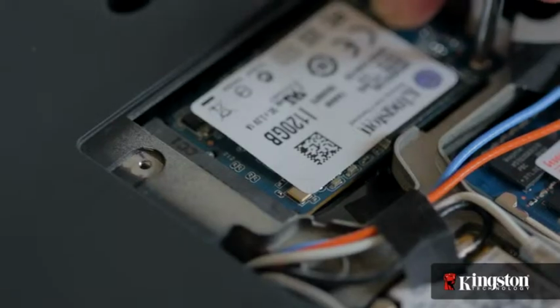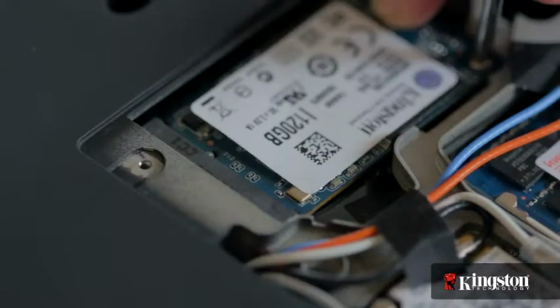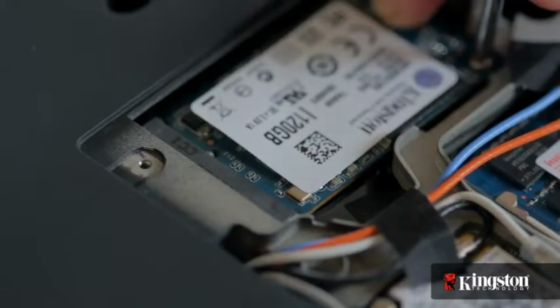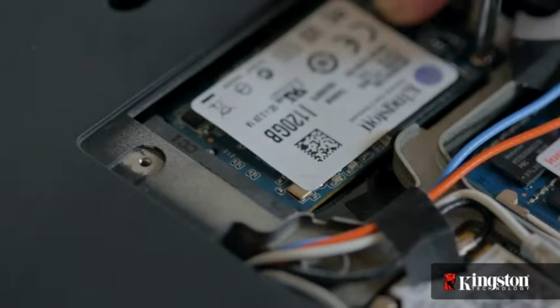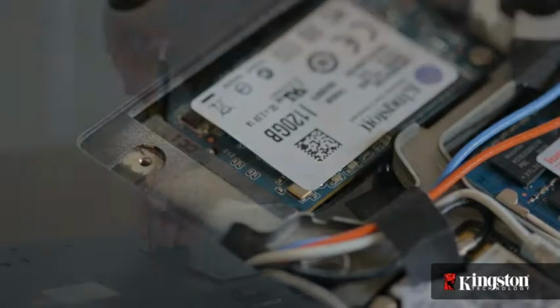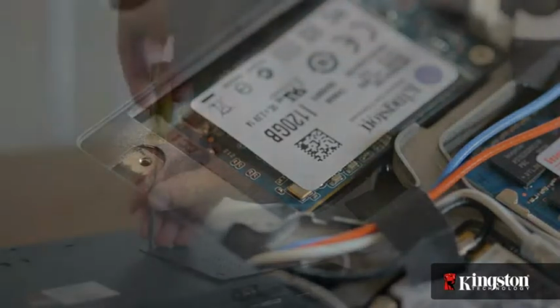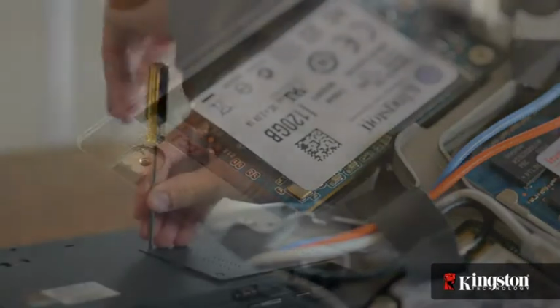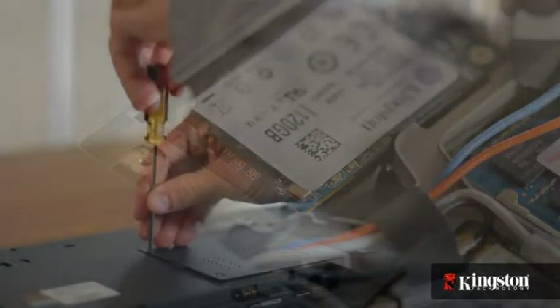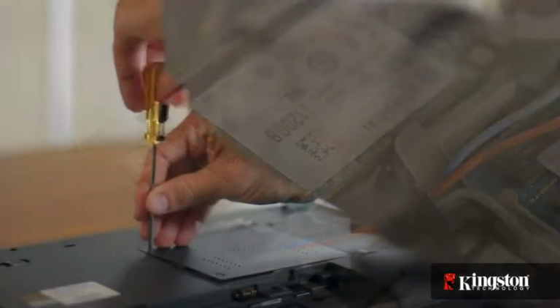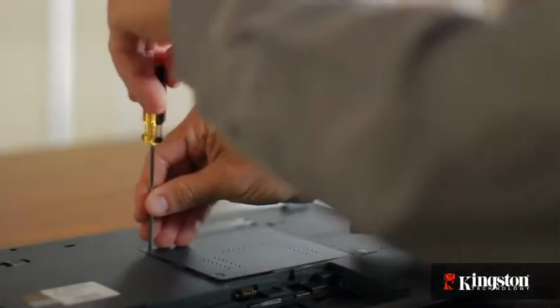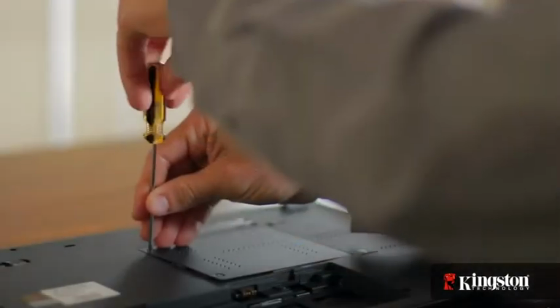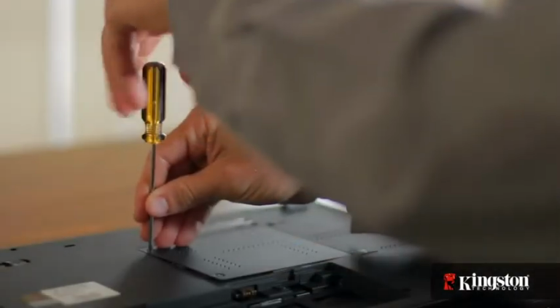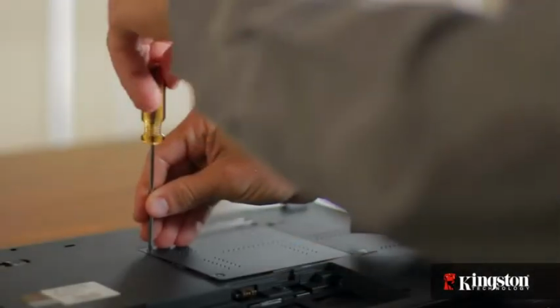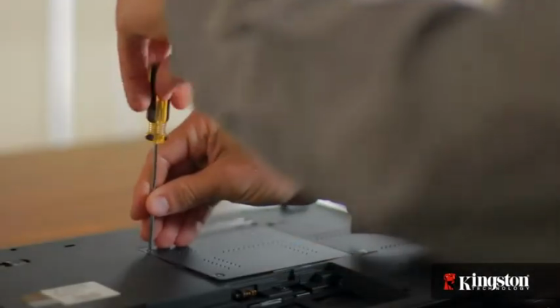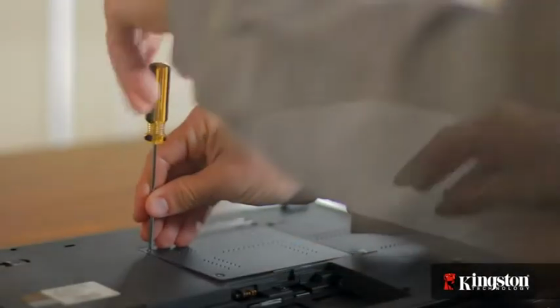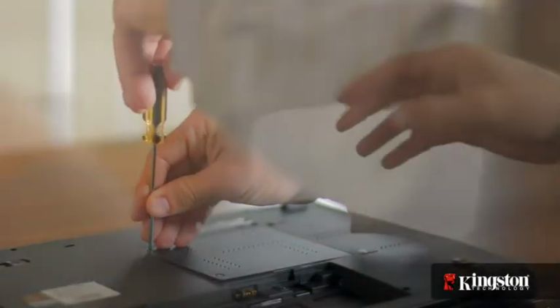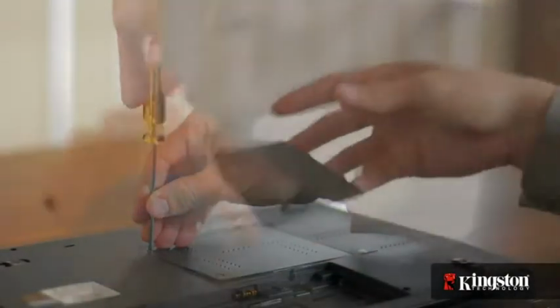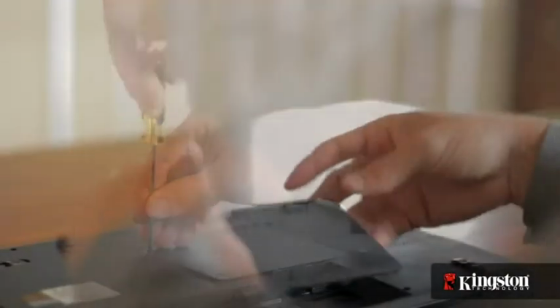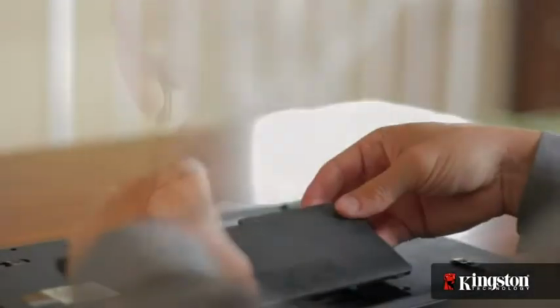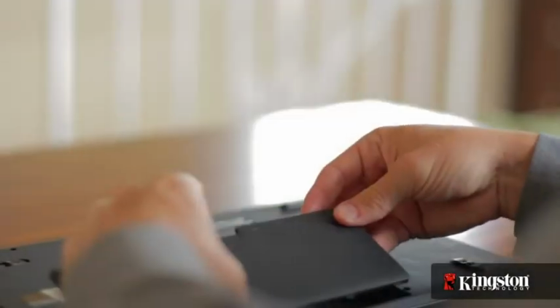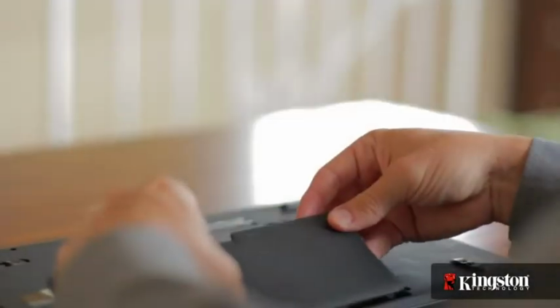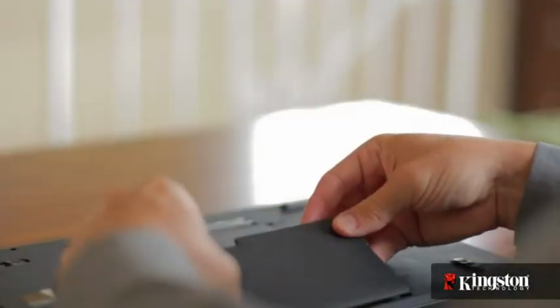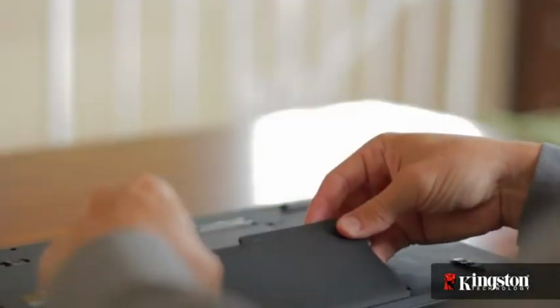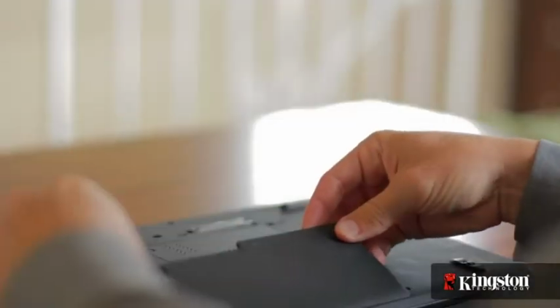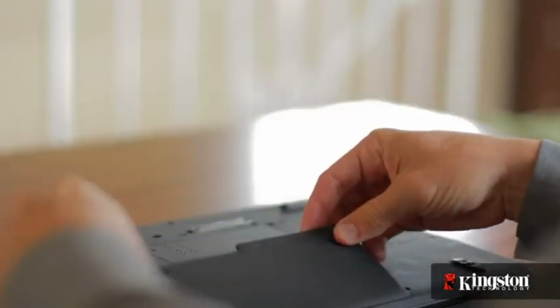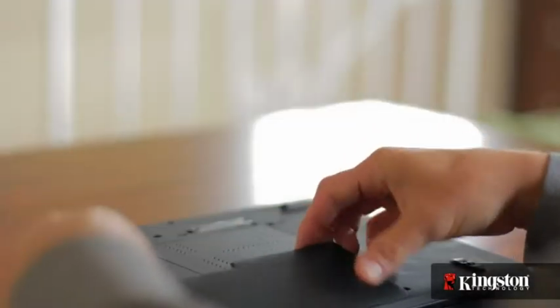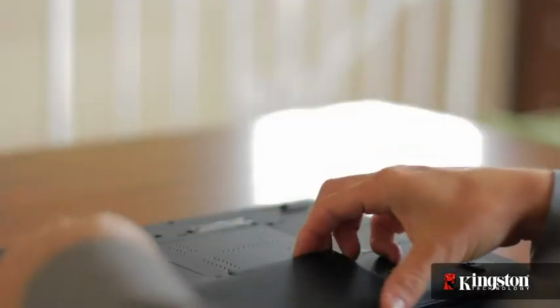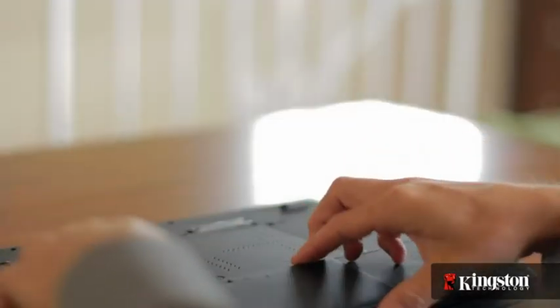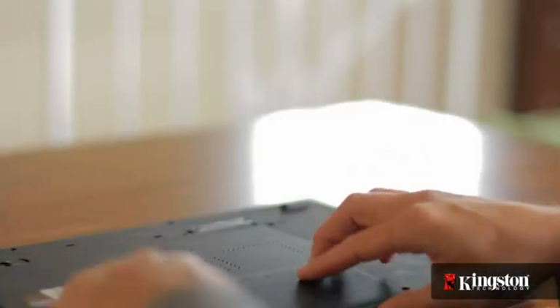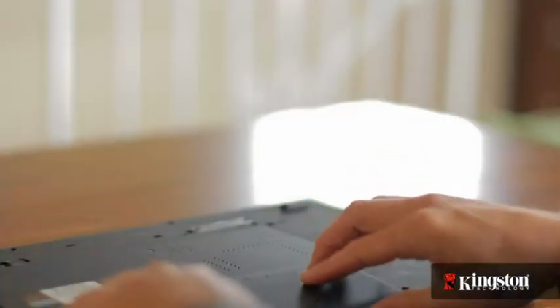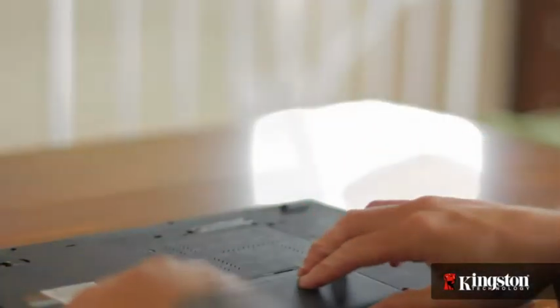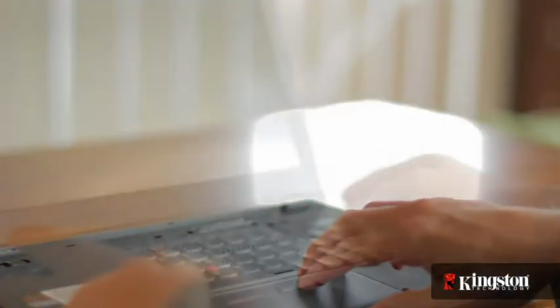And that's it. Screw the cover back into place, replace the battery, and turn on your computer.